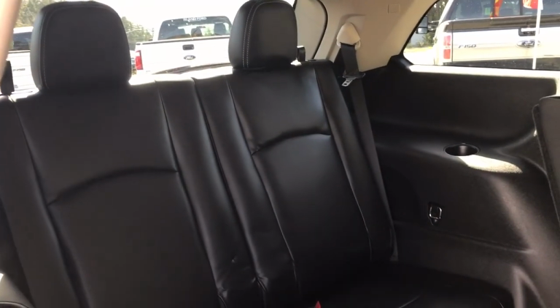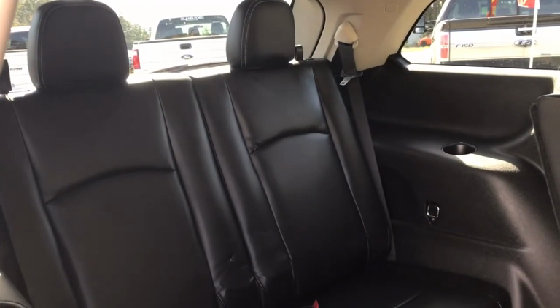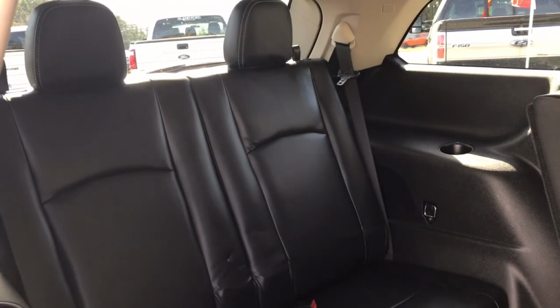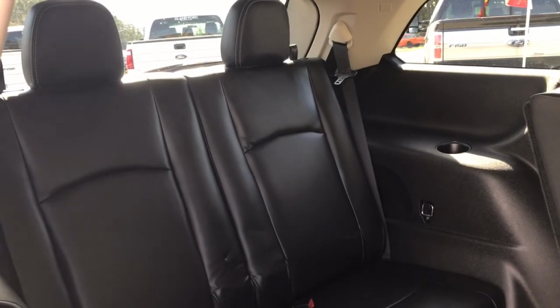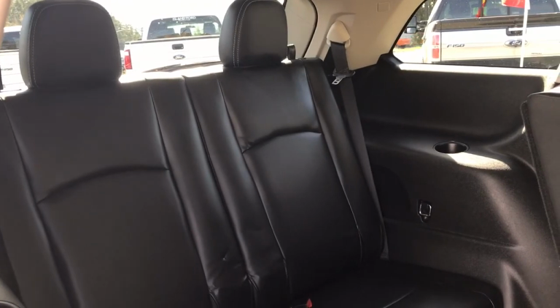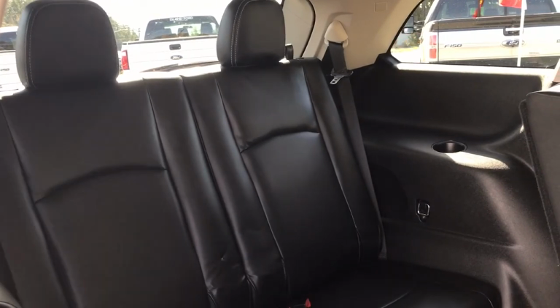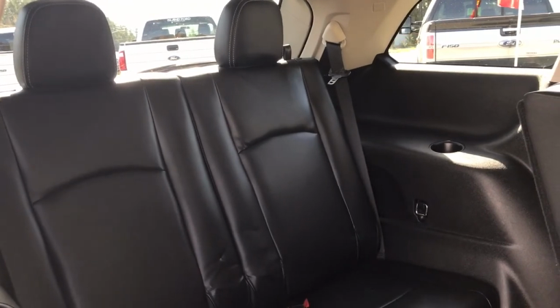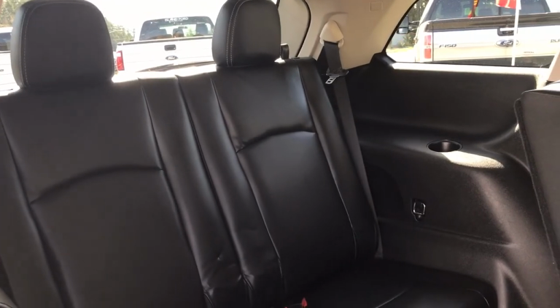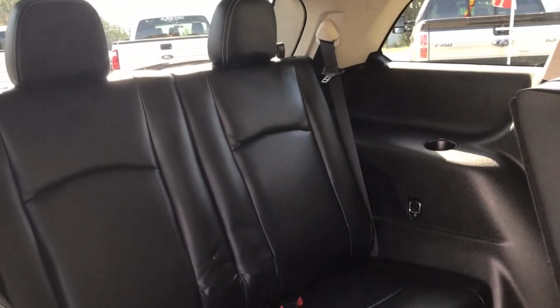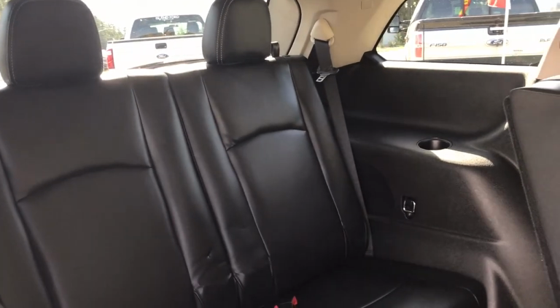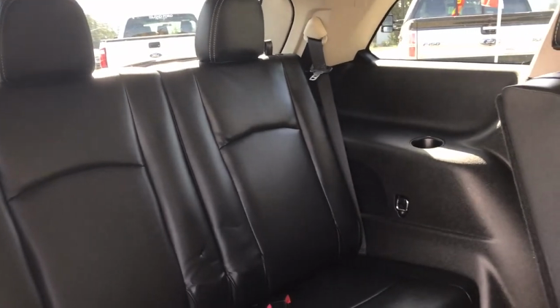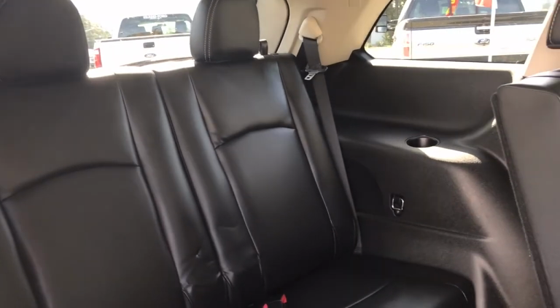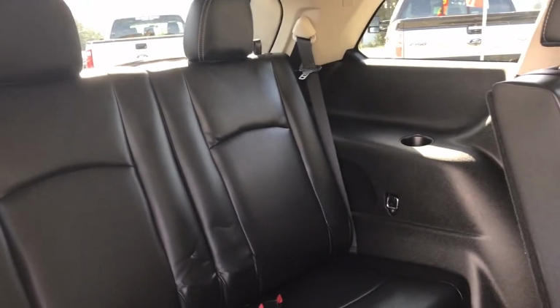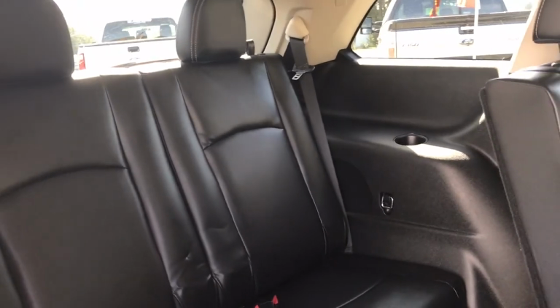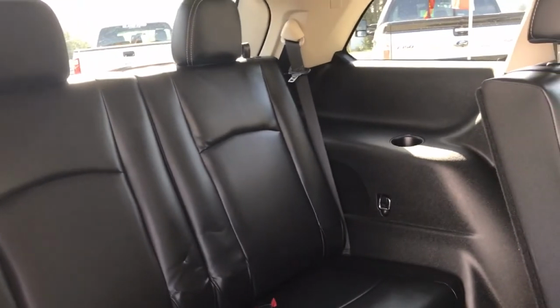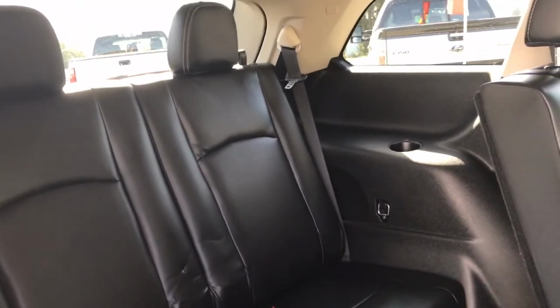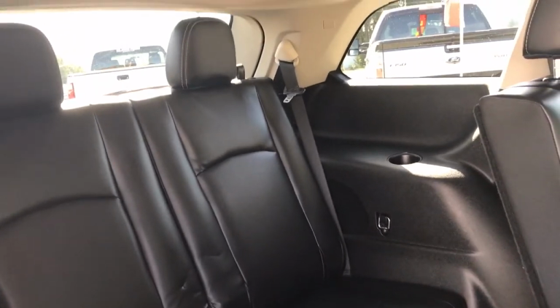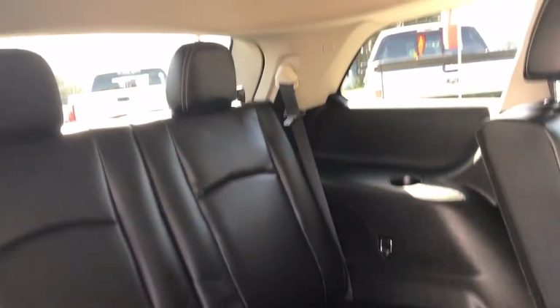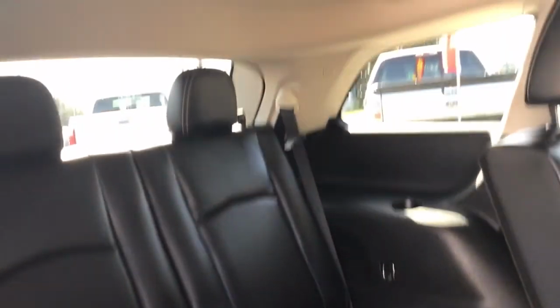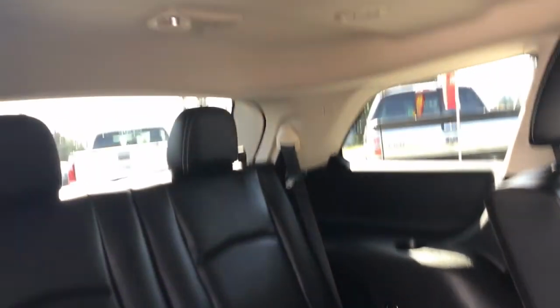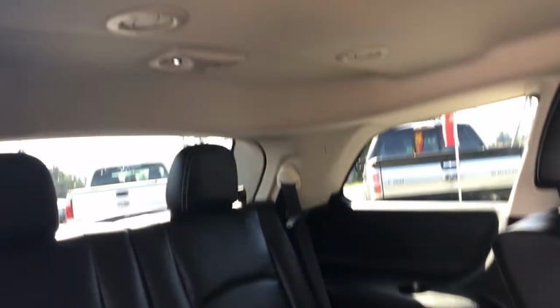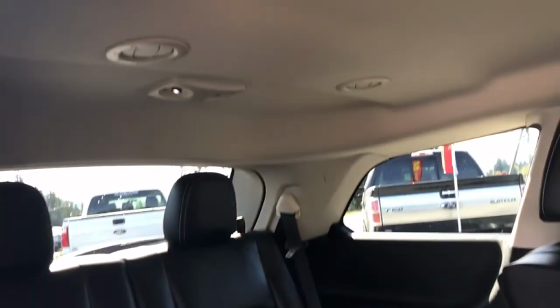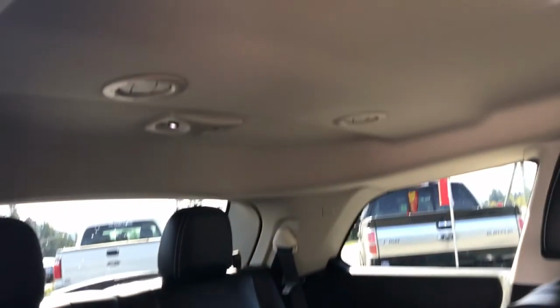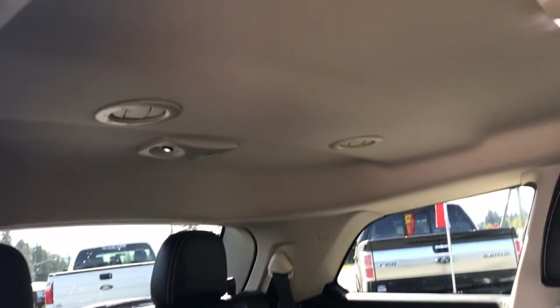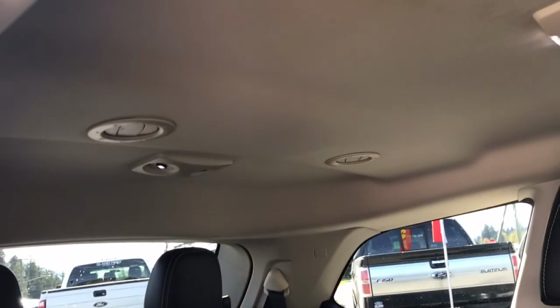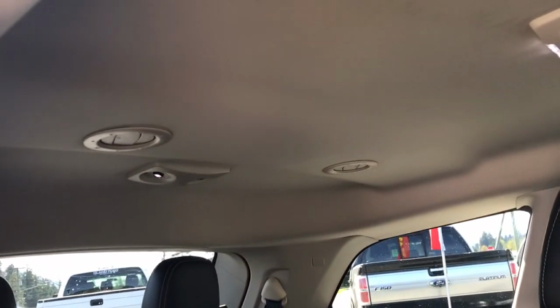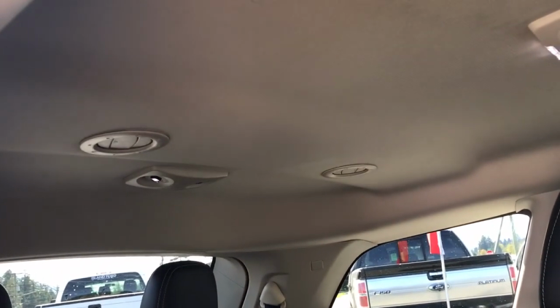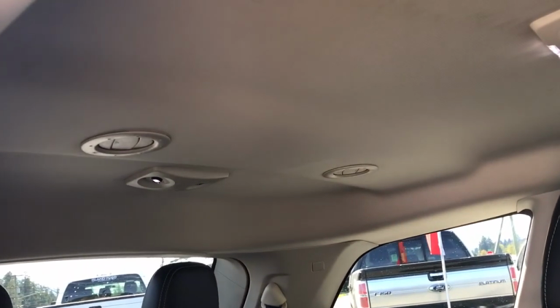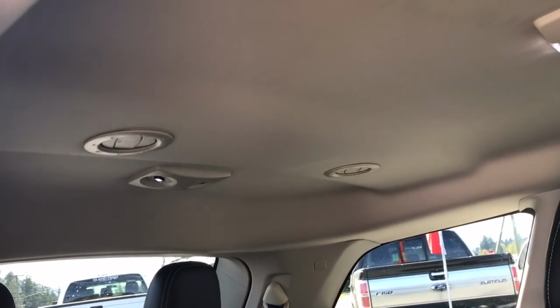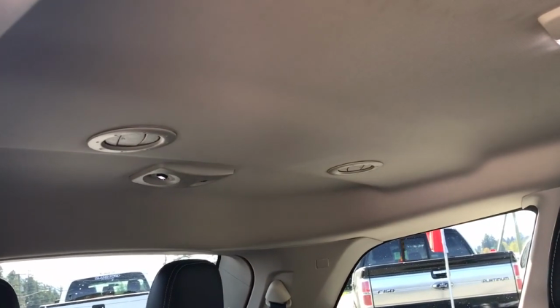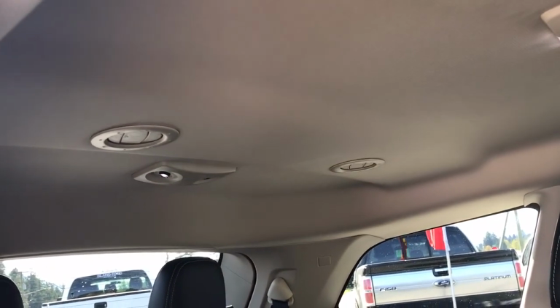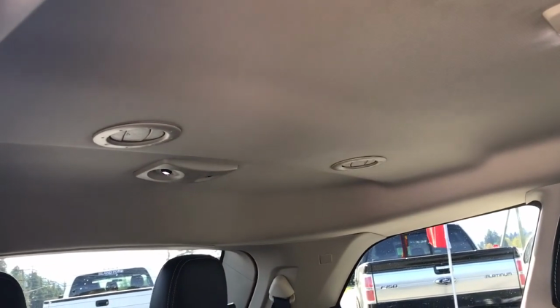The third row has three-point seat belts as well as cup holders. Up above, there are vents and lighting.